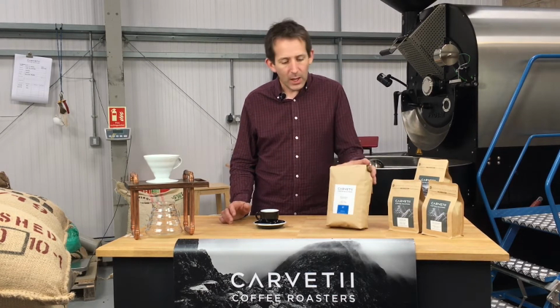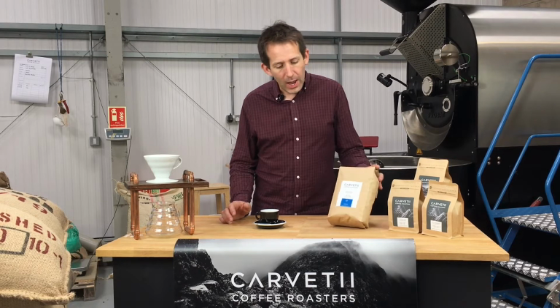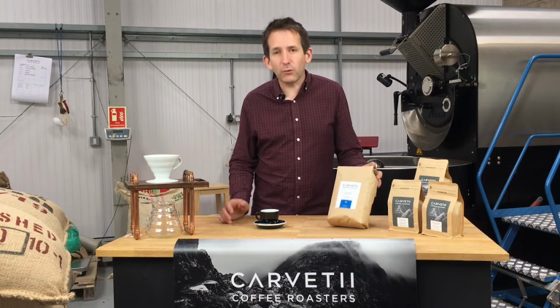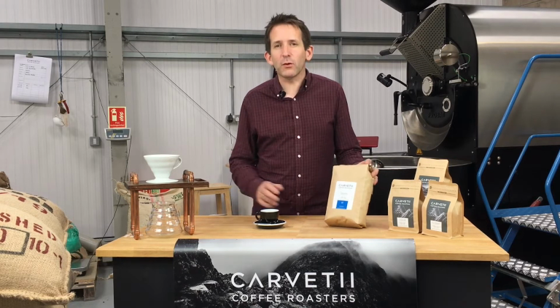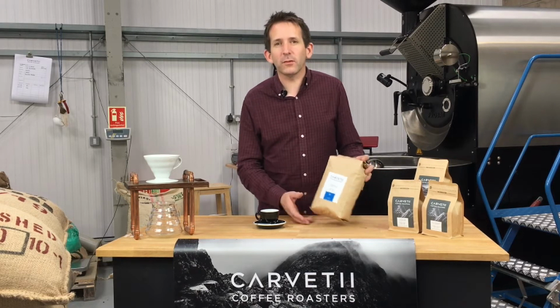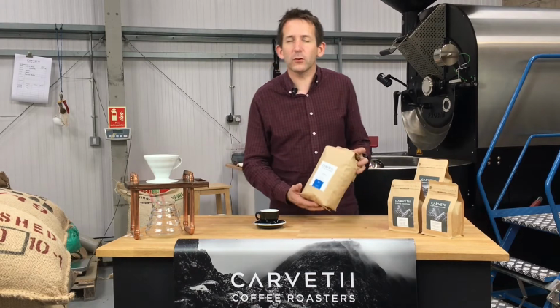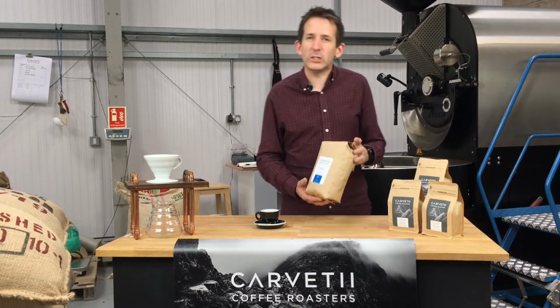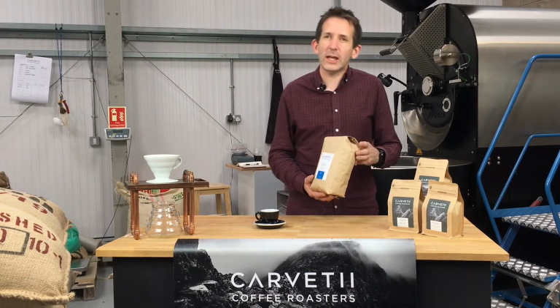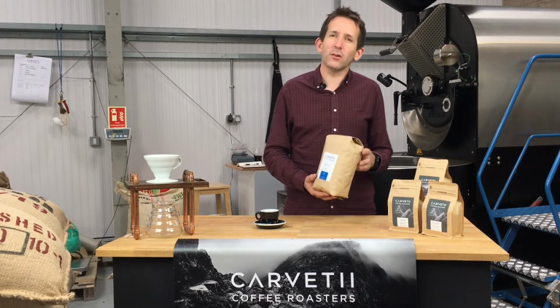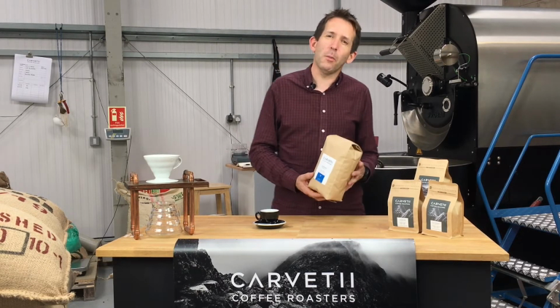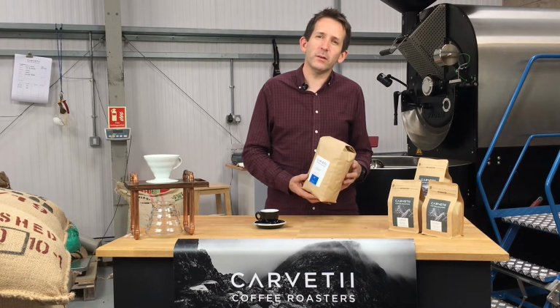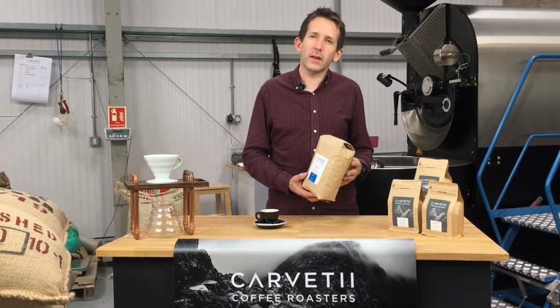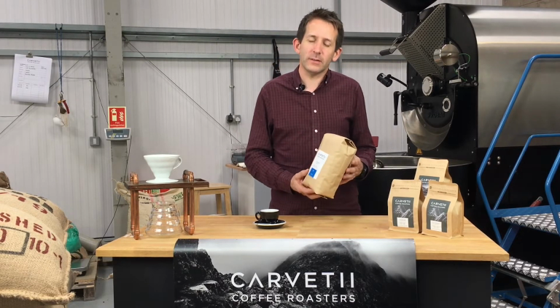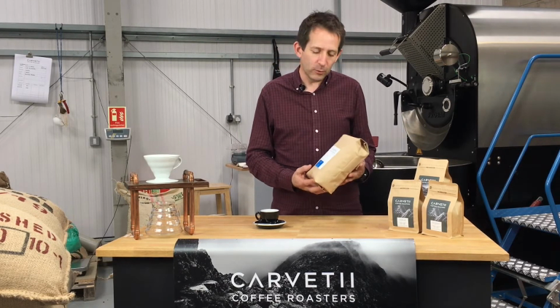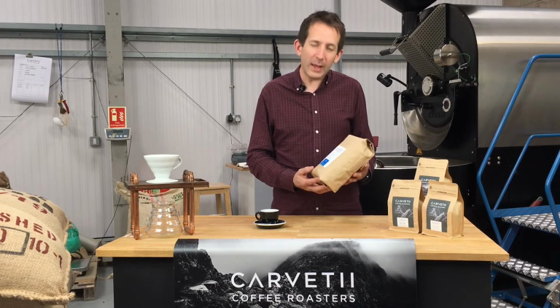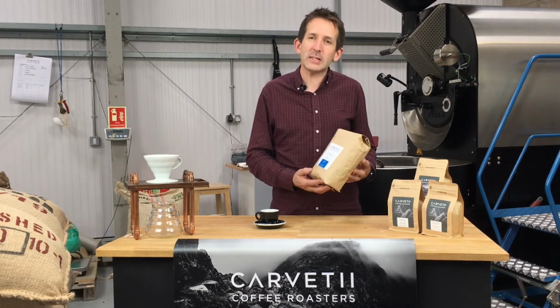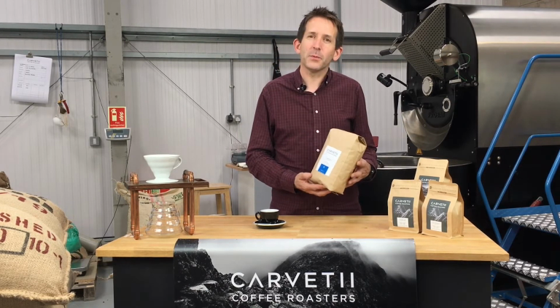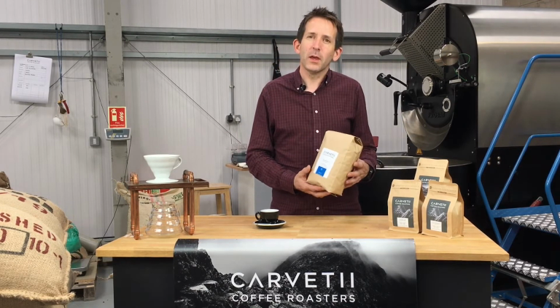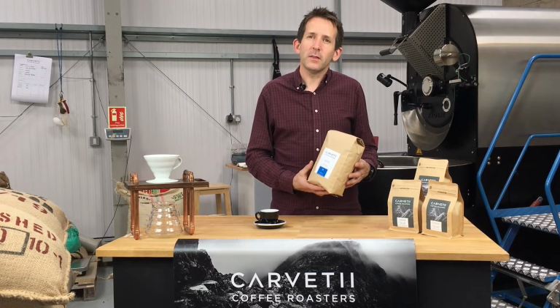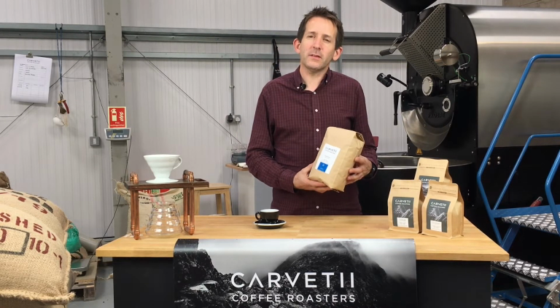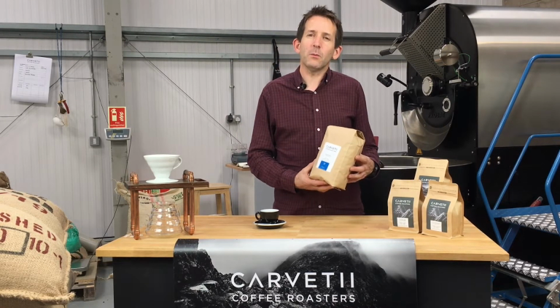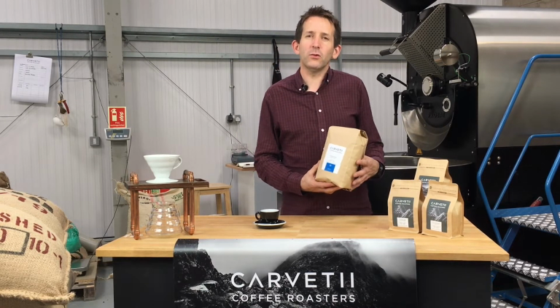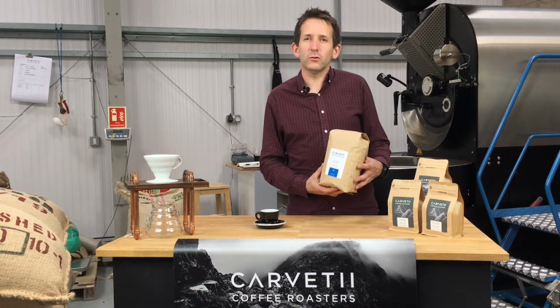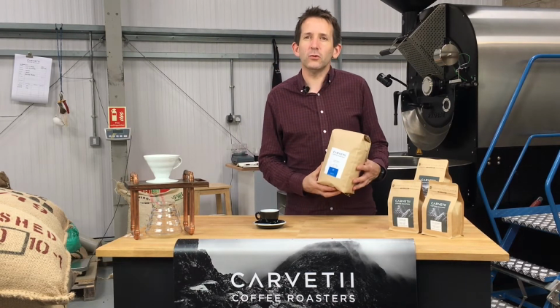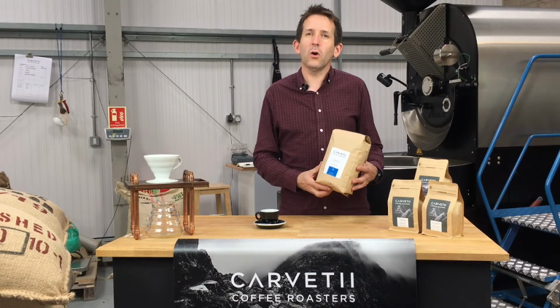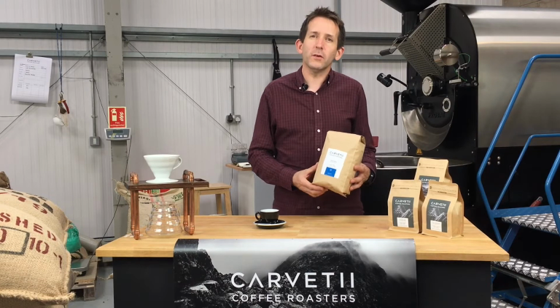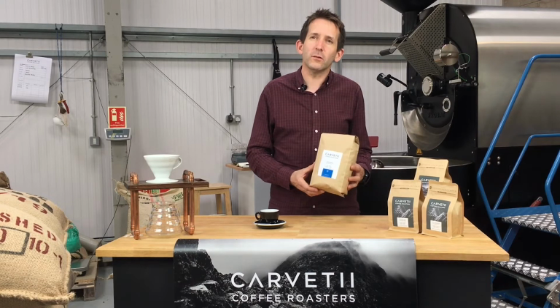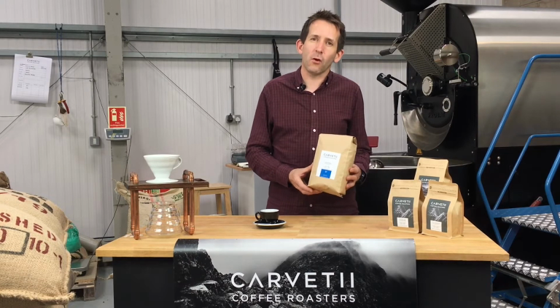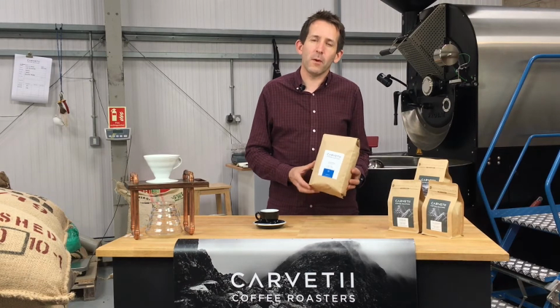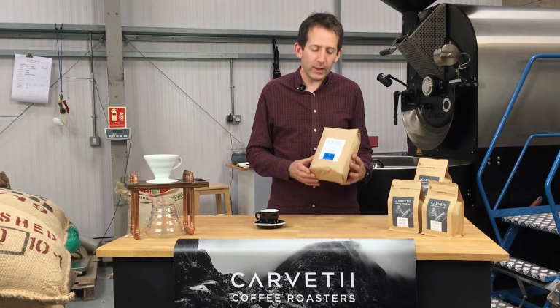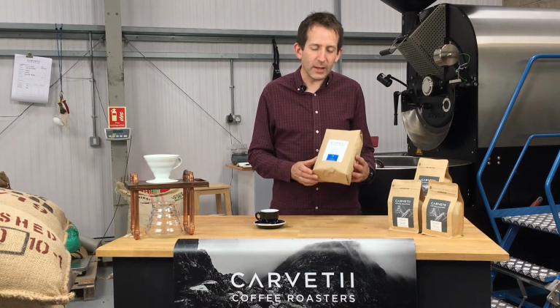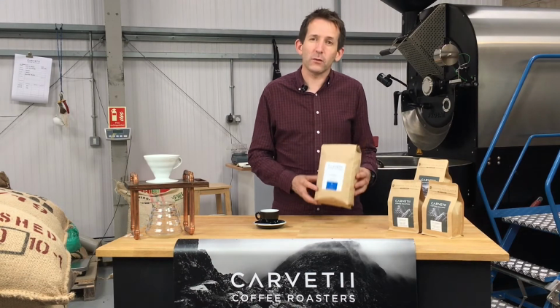Every two or three months we change the components in our seasonal blend. This time we've chosen two coffees from El Salvador.